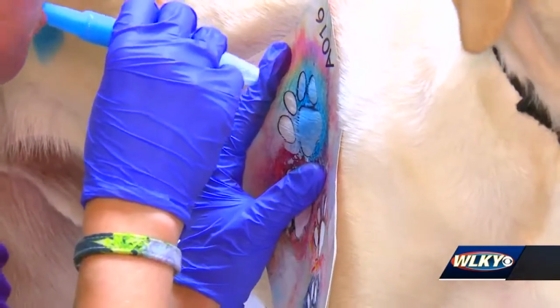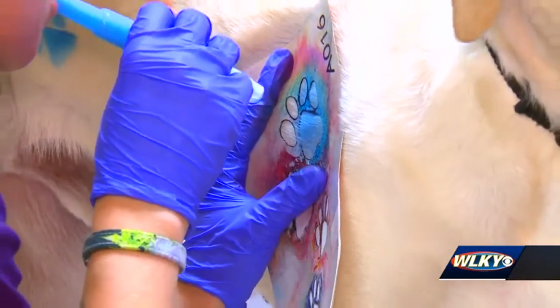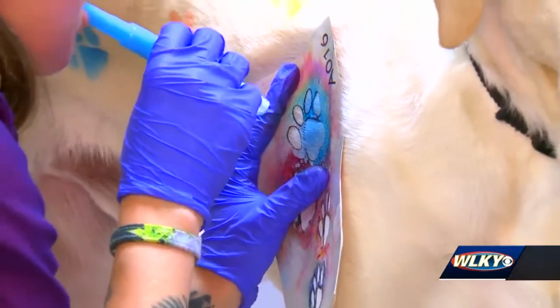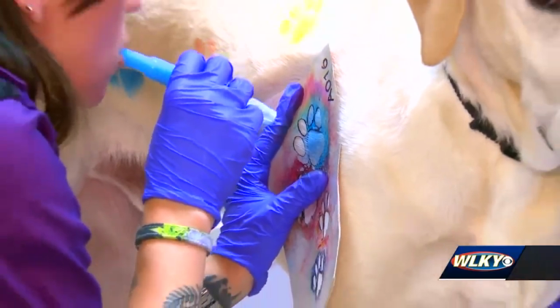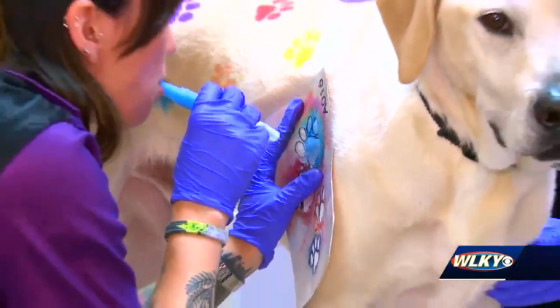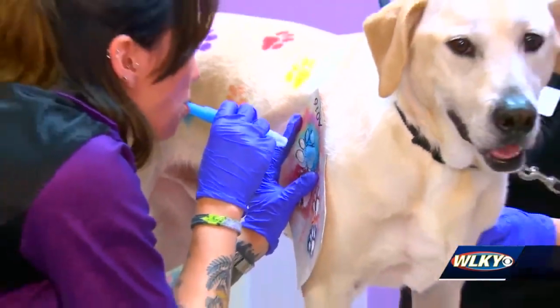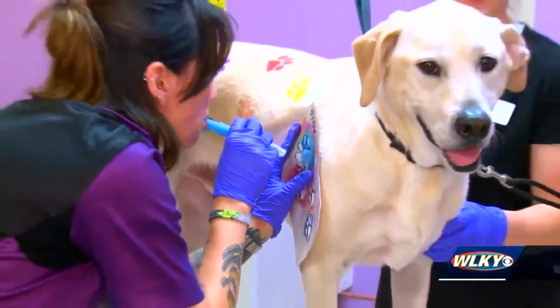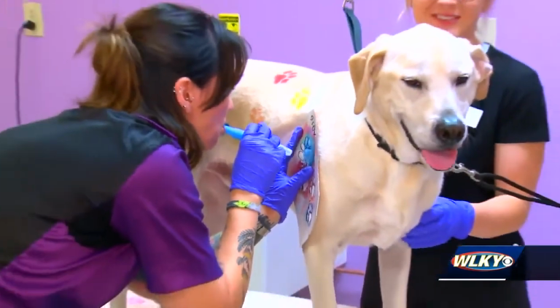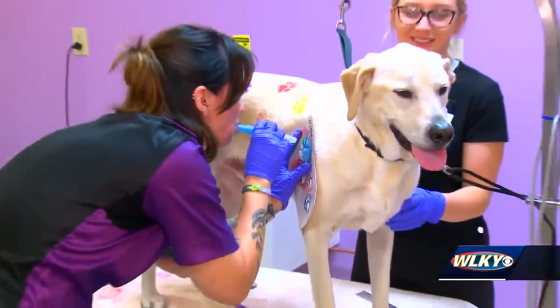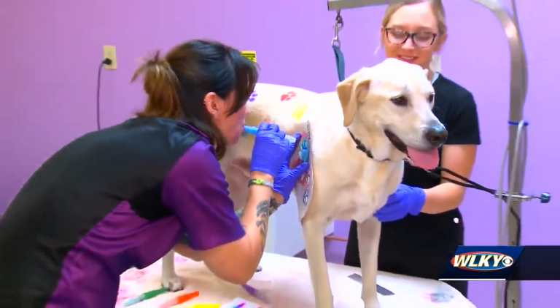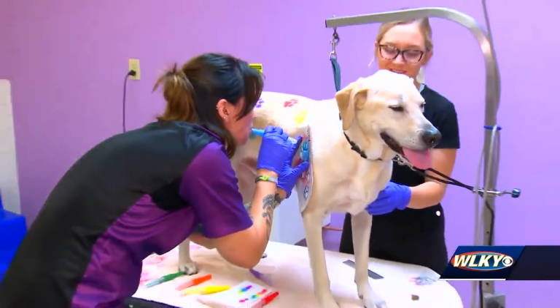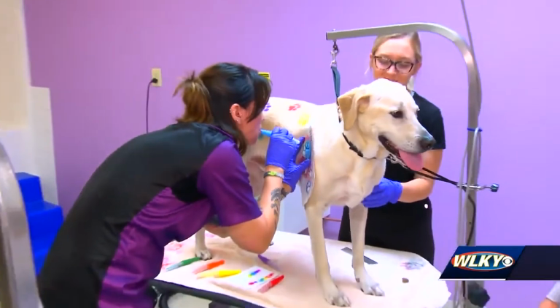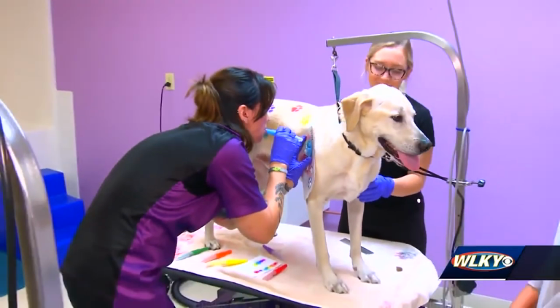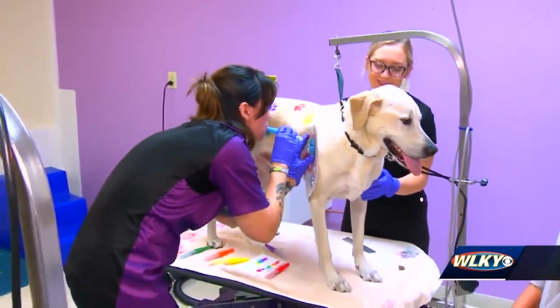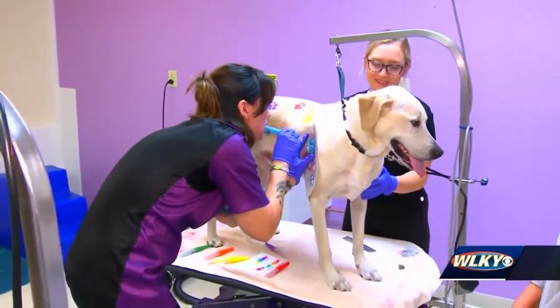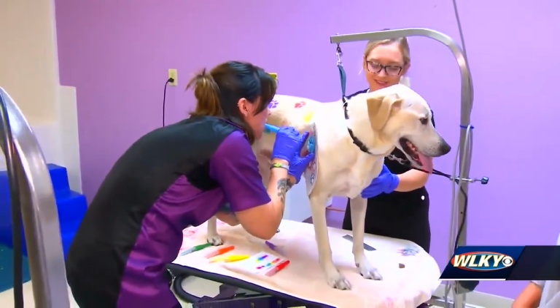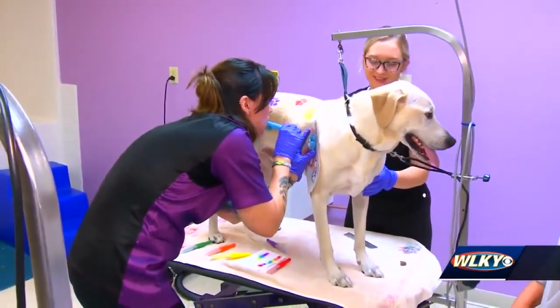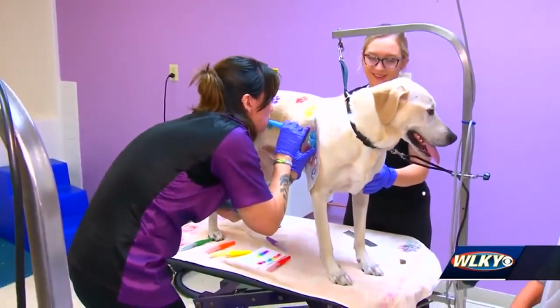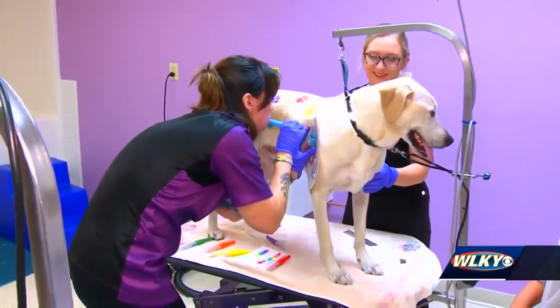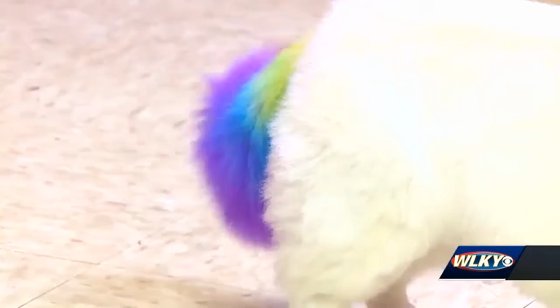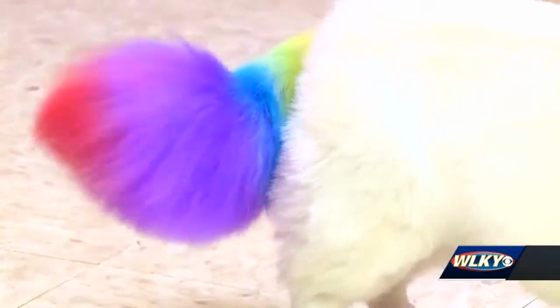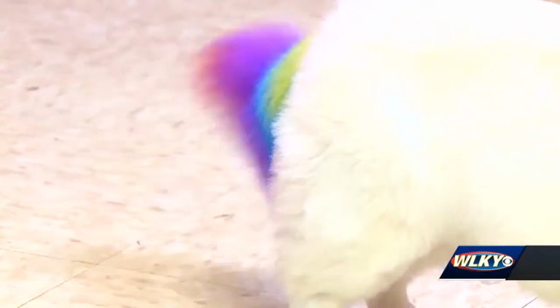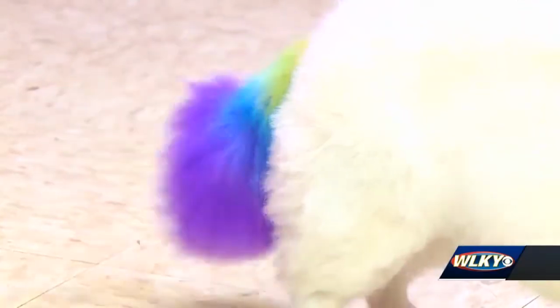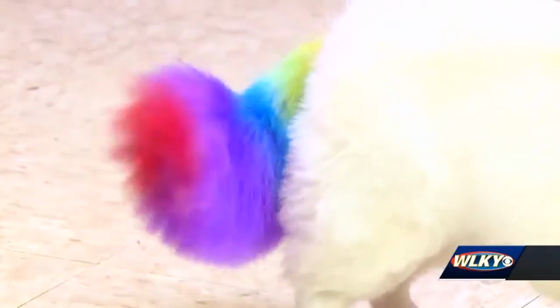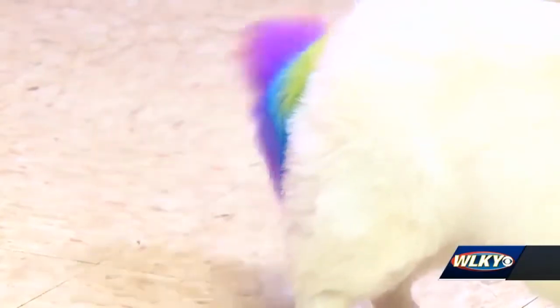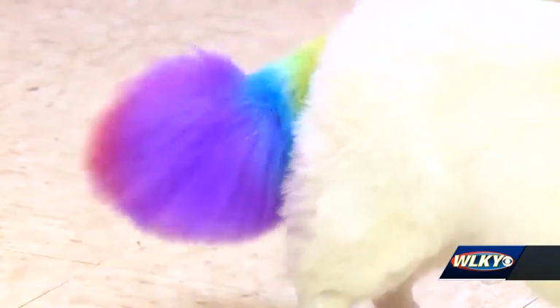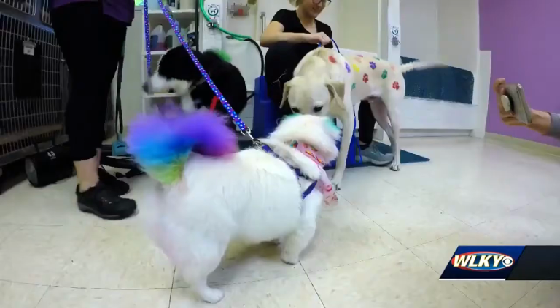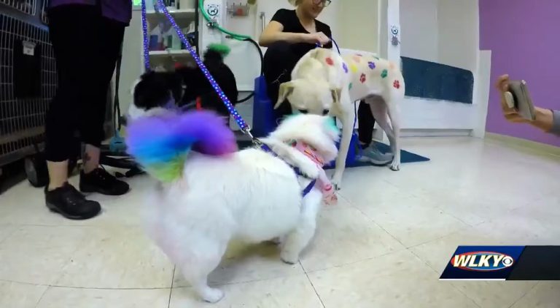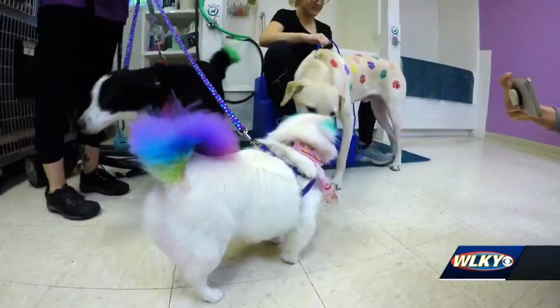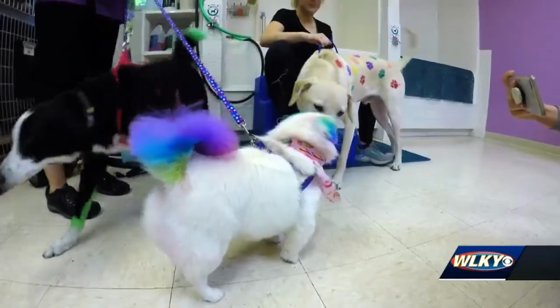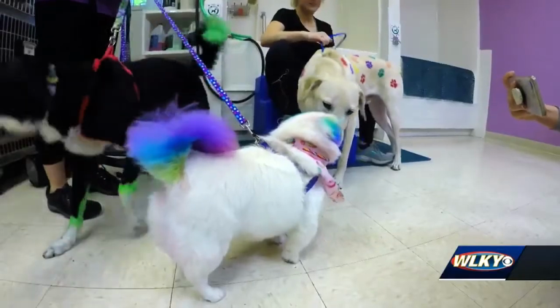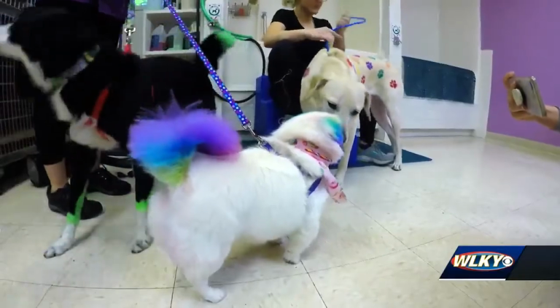Using stencils allows Rourke to cover Finn from head to tail in paw prints. At the end of their groom, they have a pep in their step.